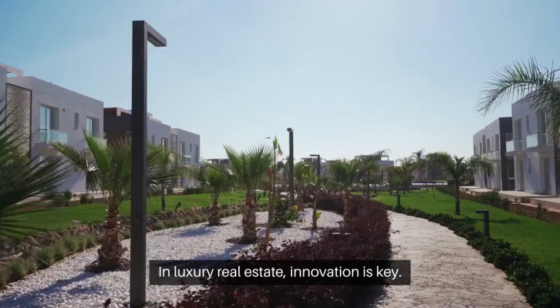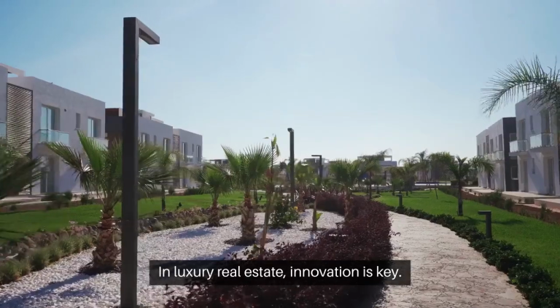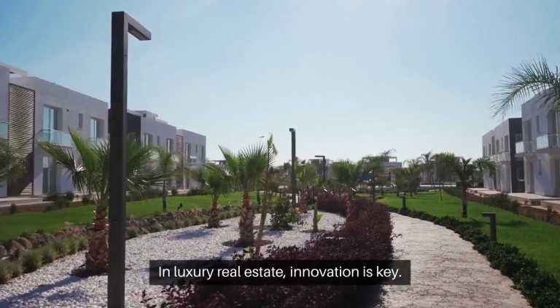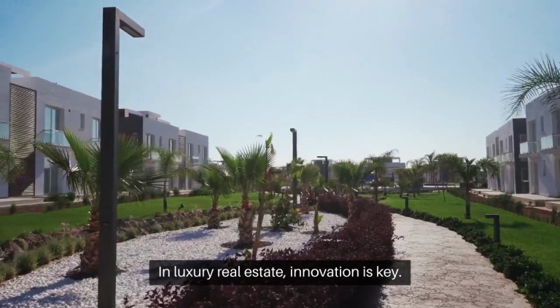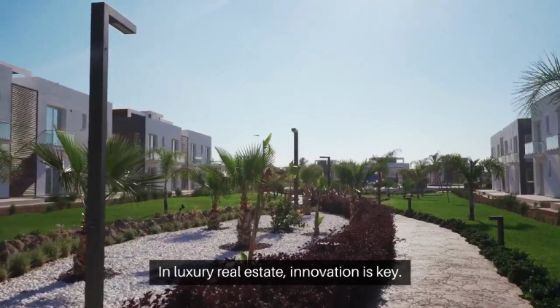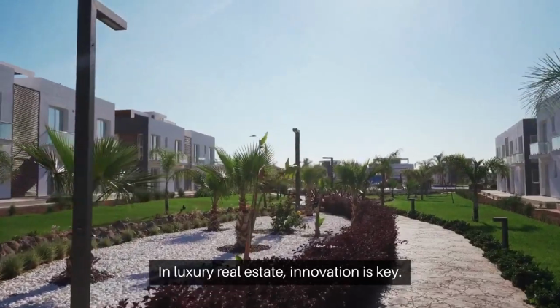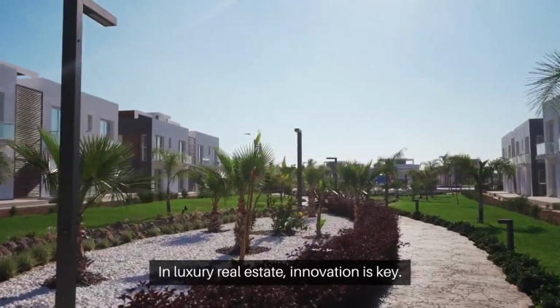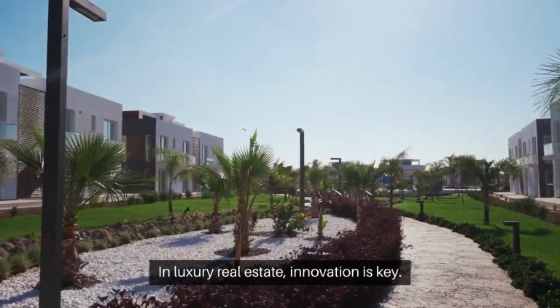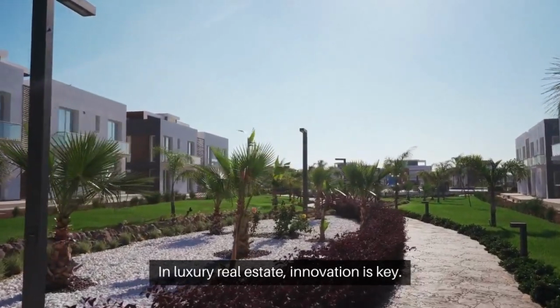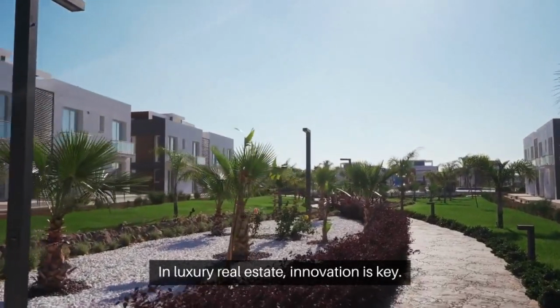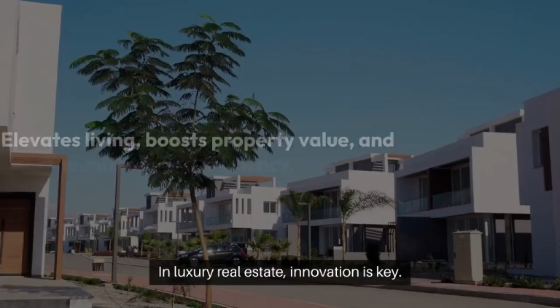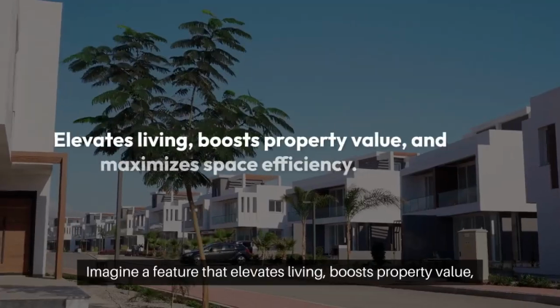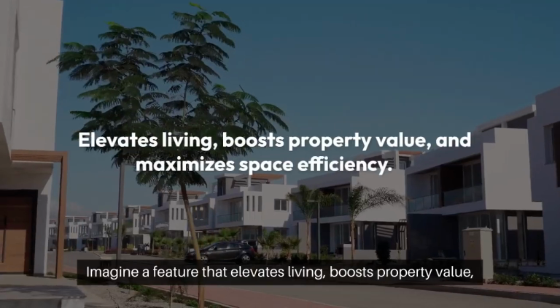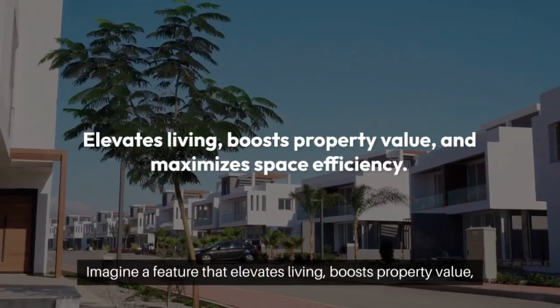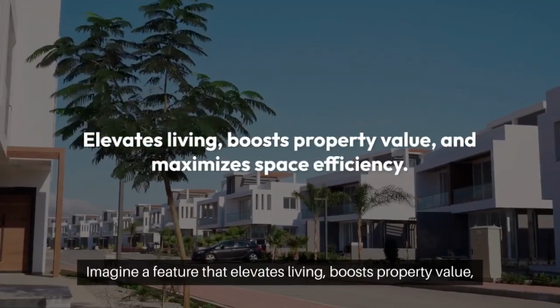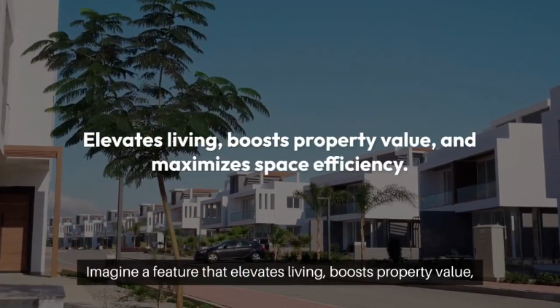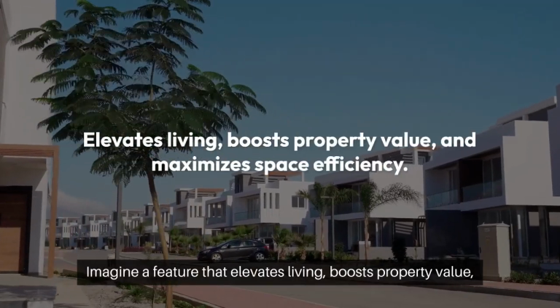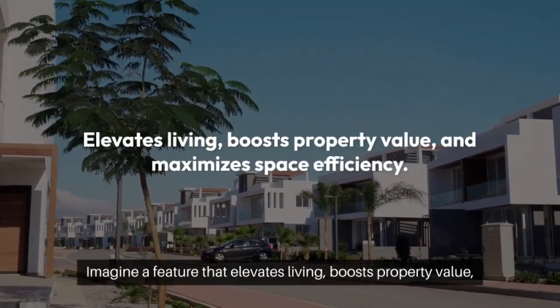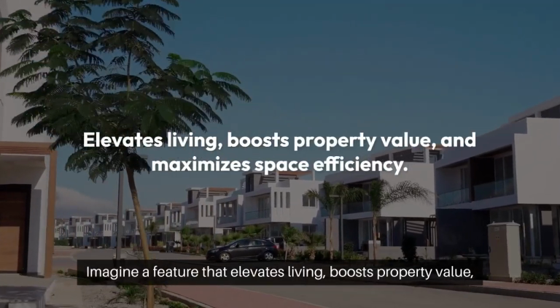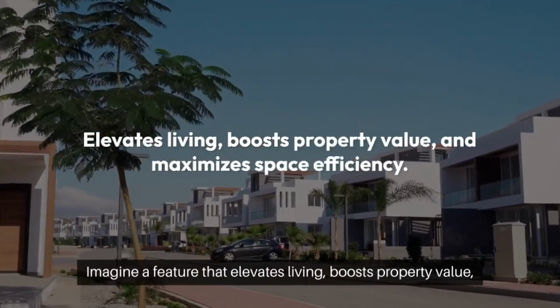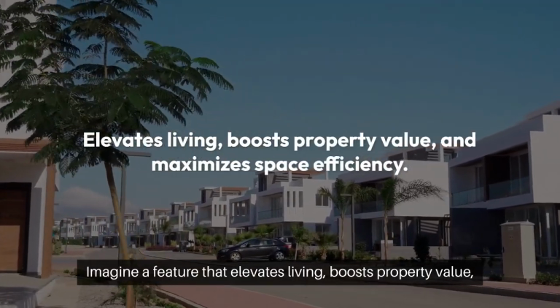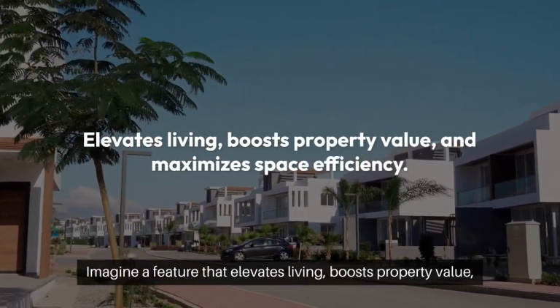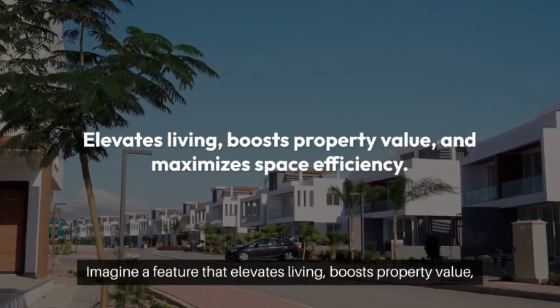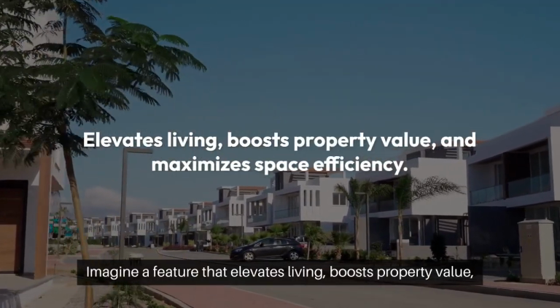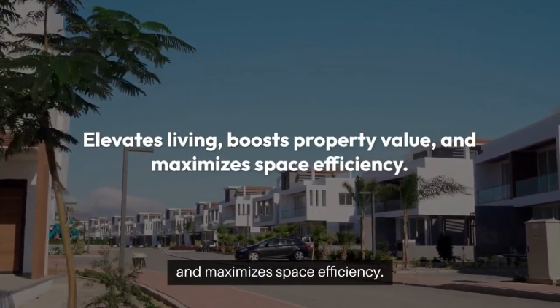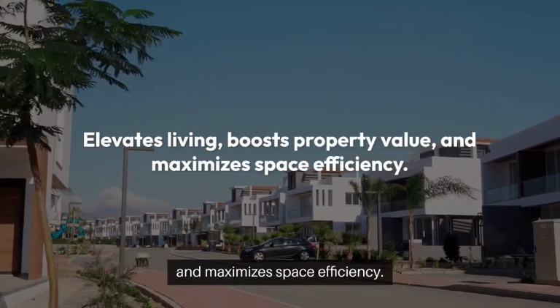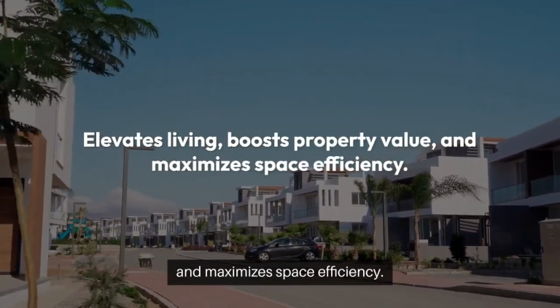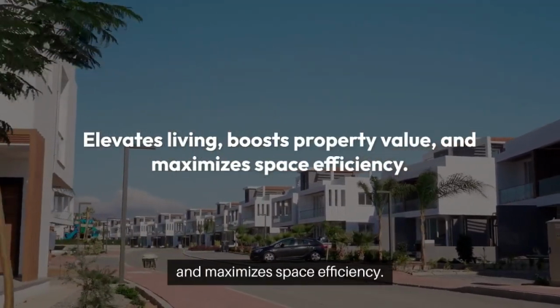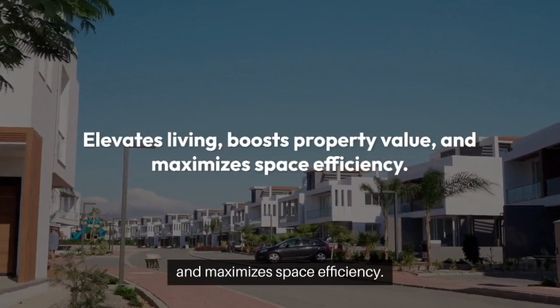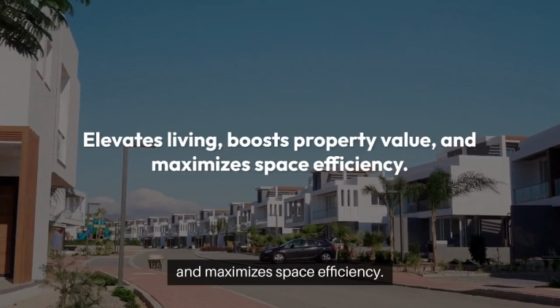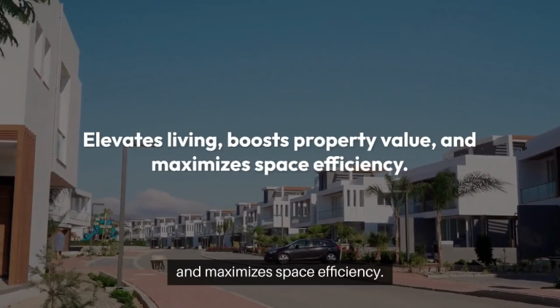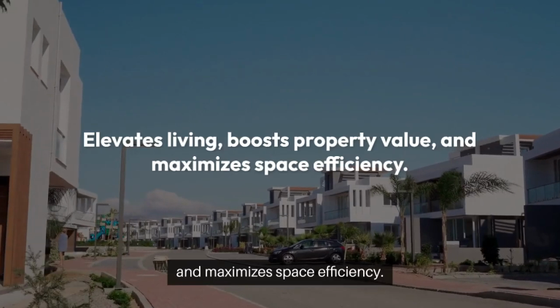In luxury real estate, innovation is key. Imagine a feature that elevates living, boosts property value, and maximizes space efficiency.